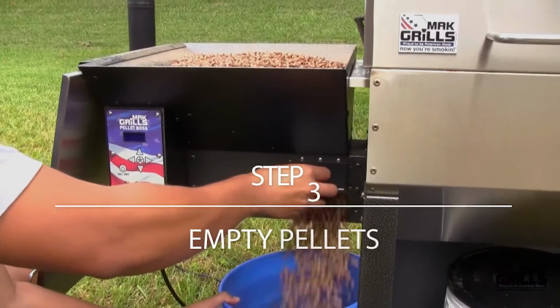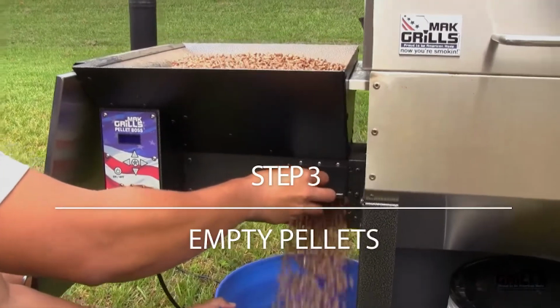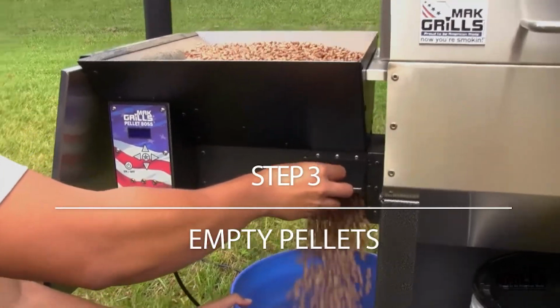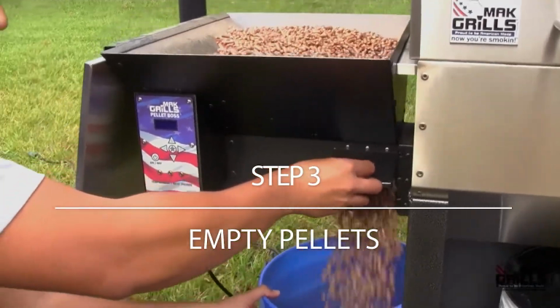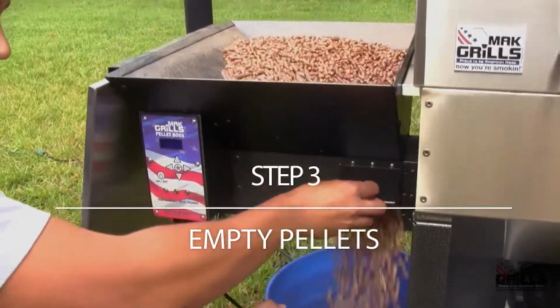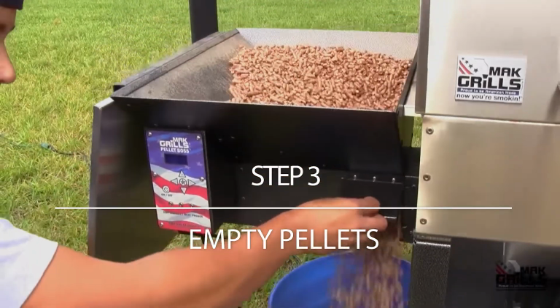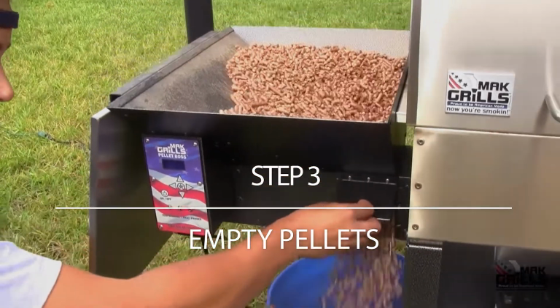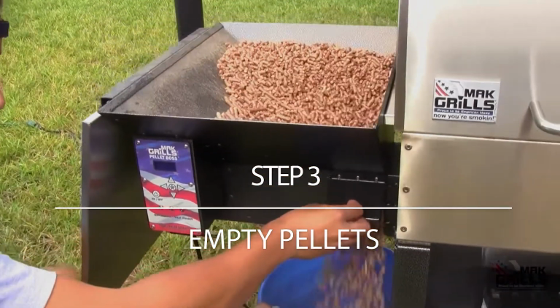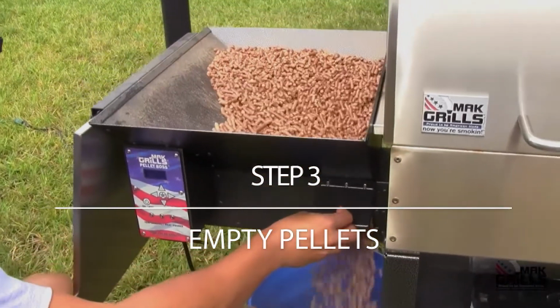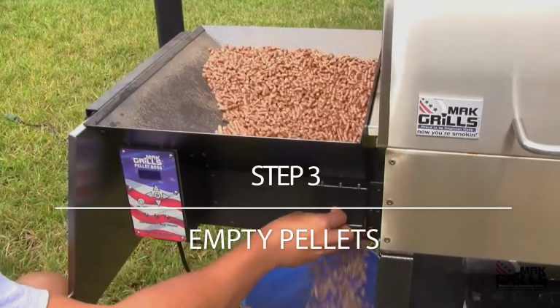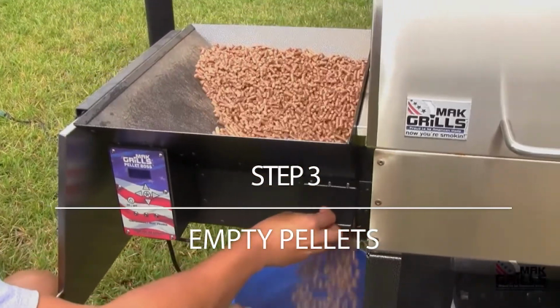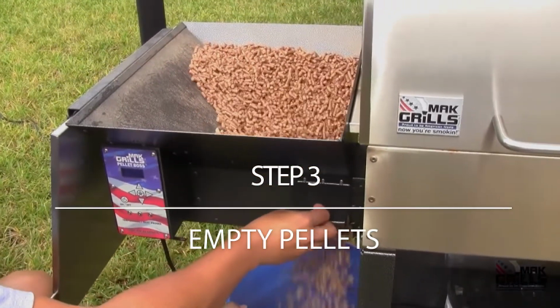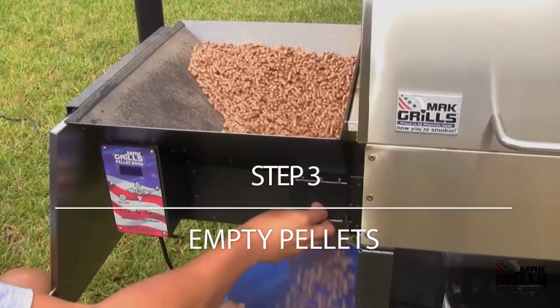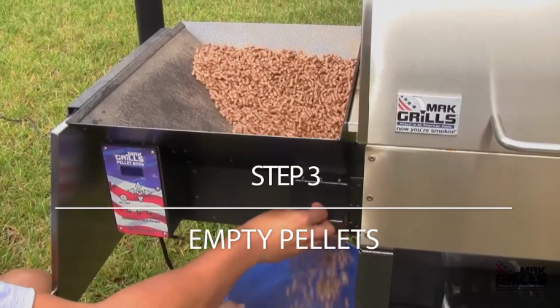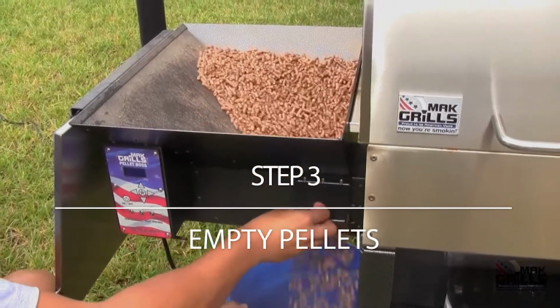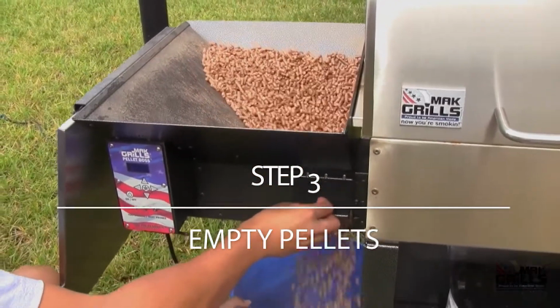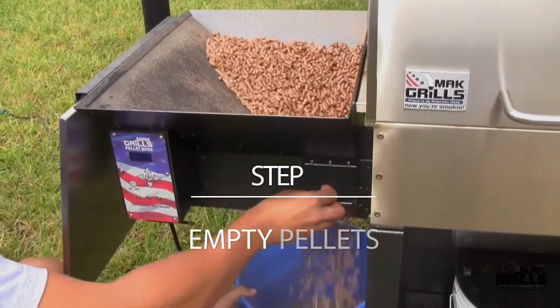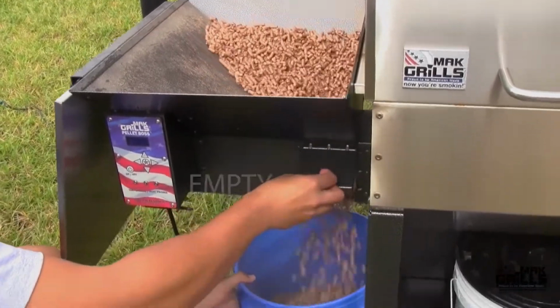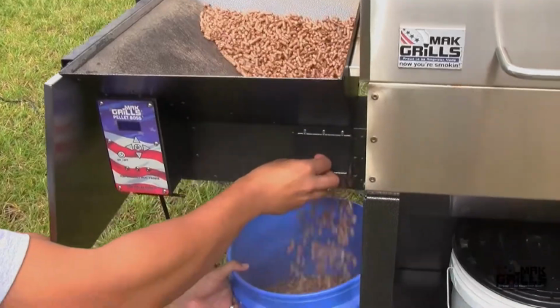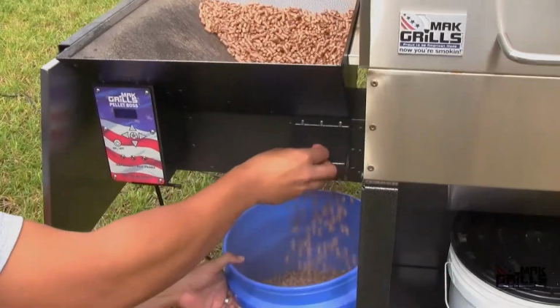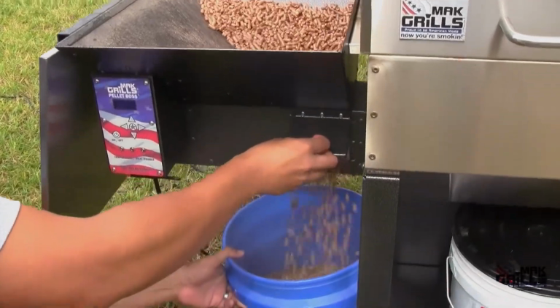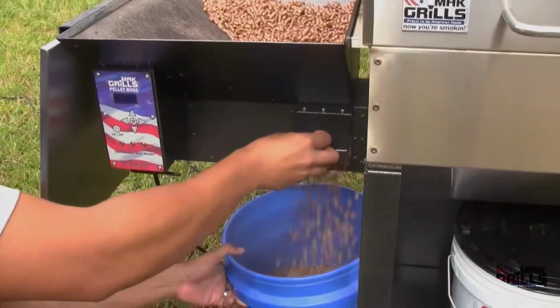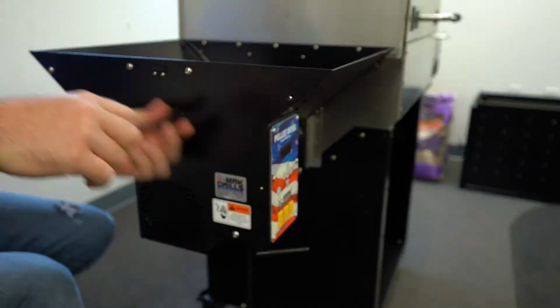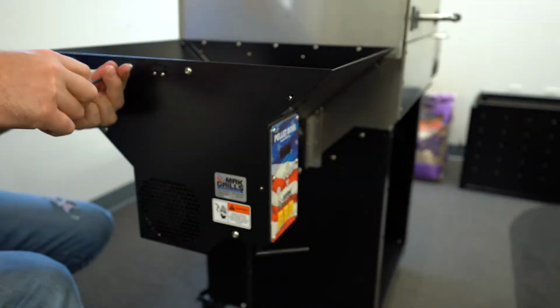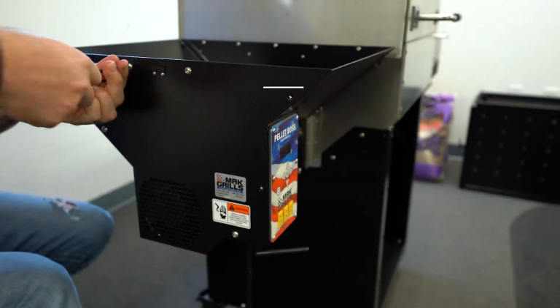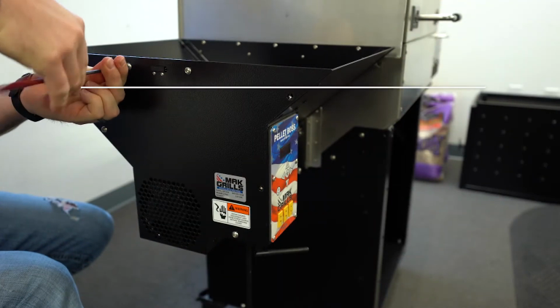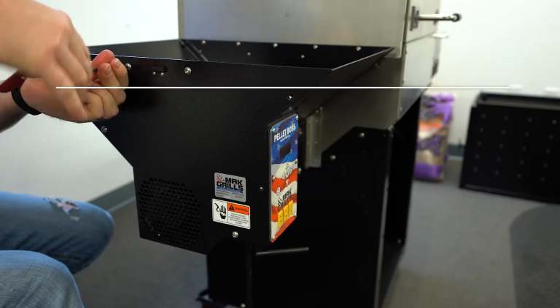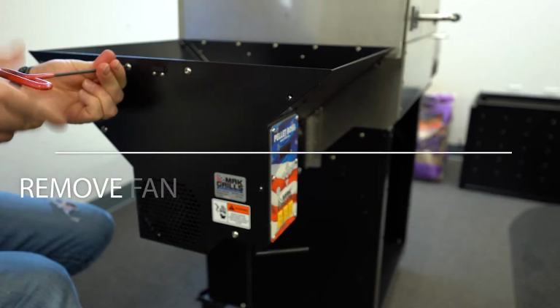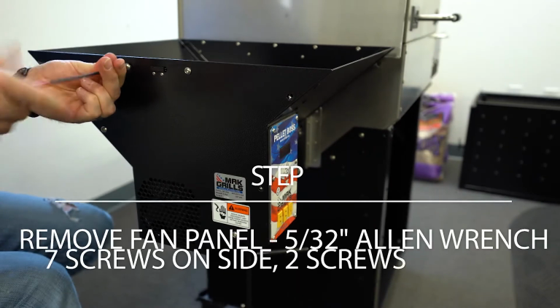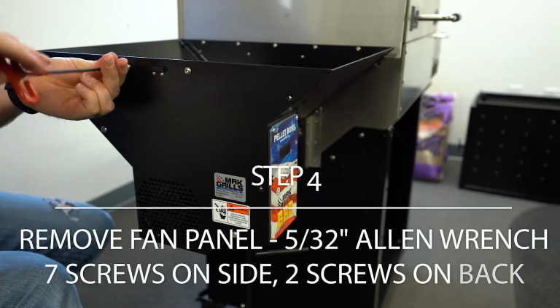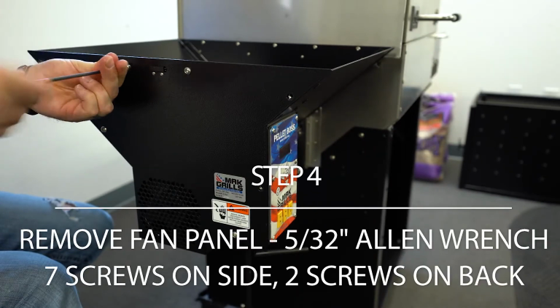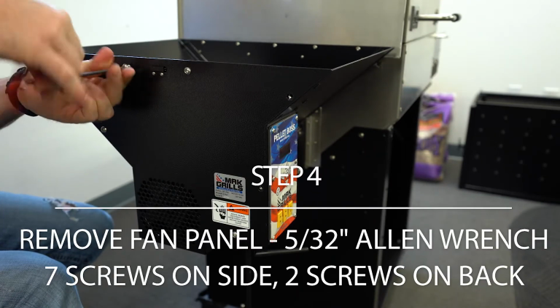Use pellet dump door. Remove empty pellets from the pellet hopper. Remove fan panel.